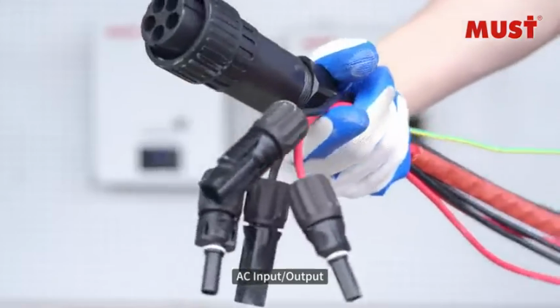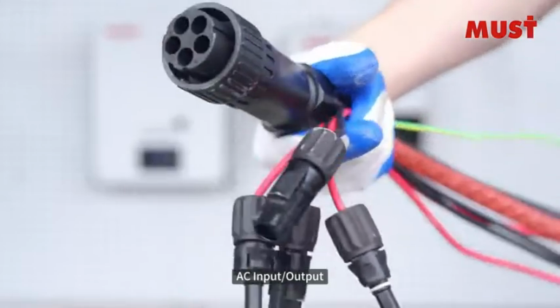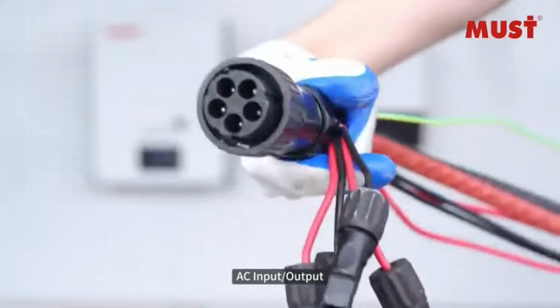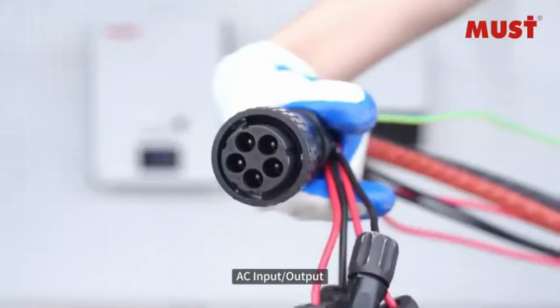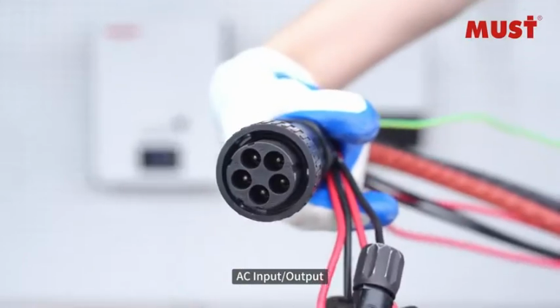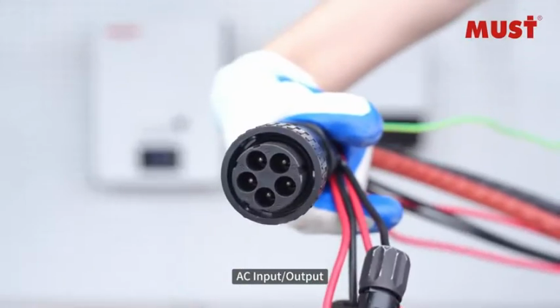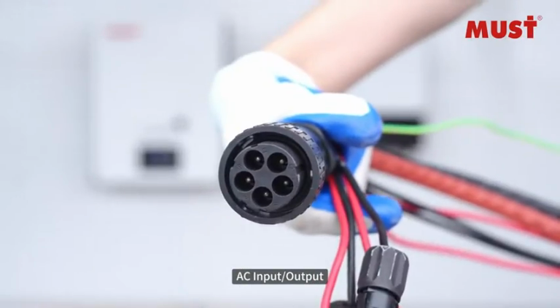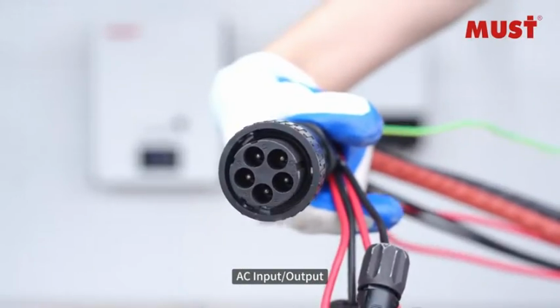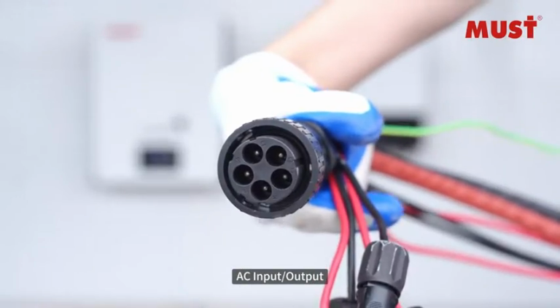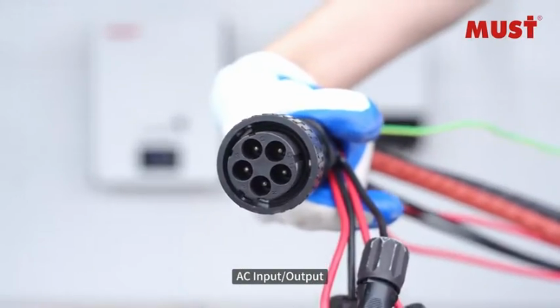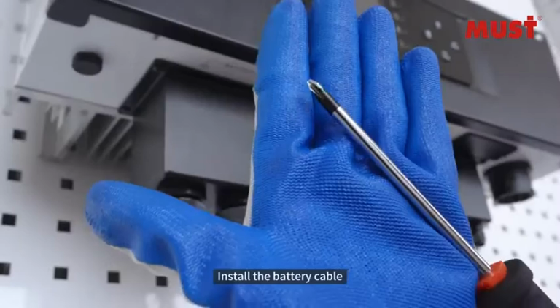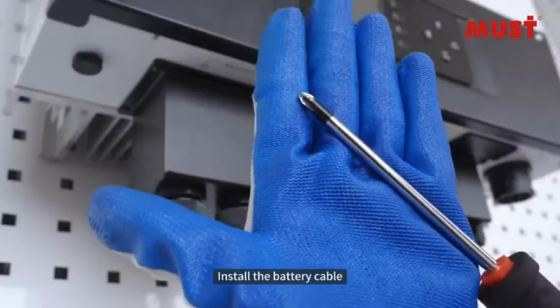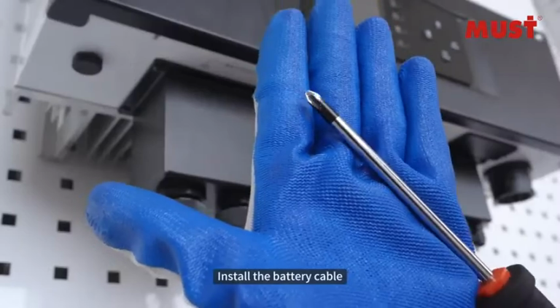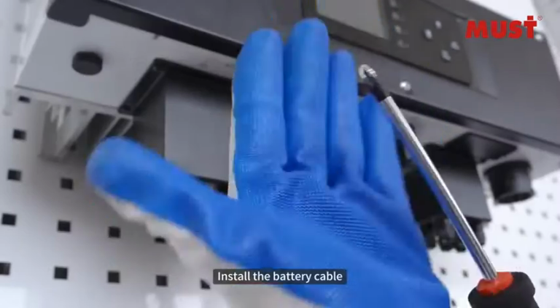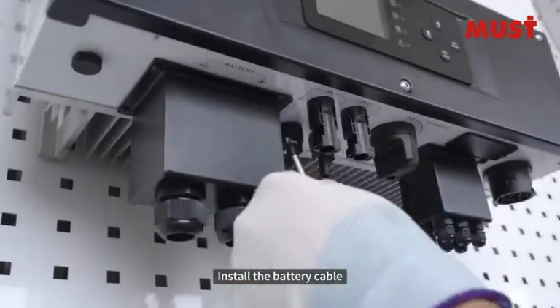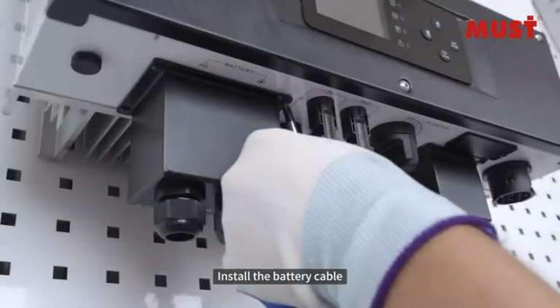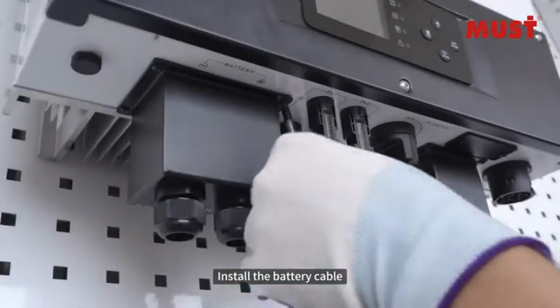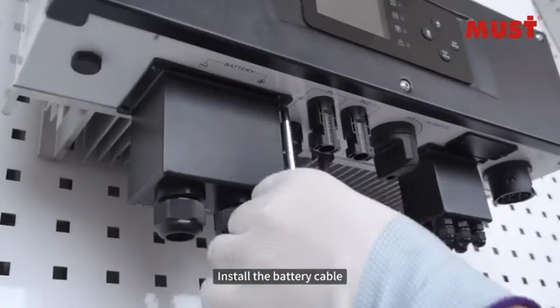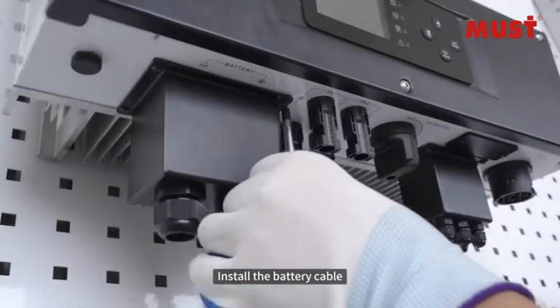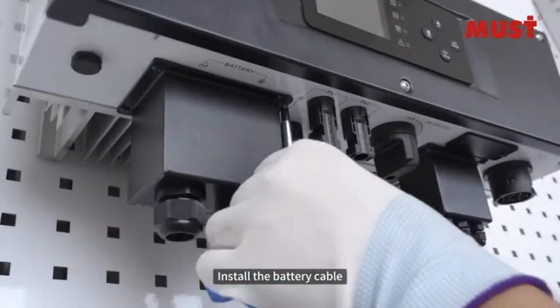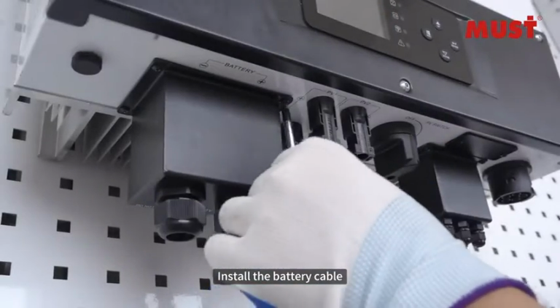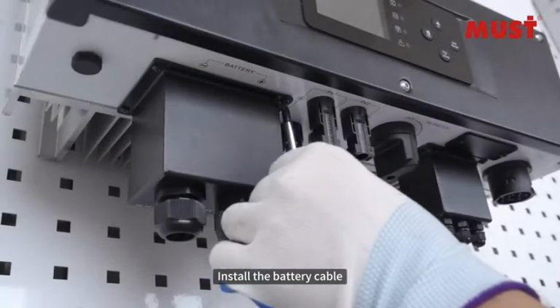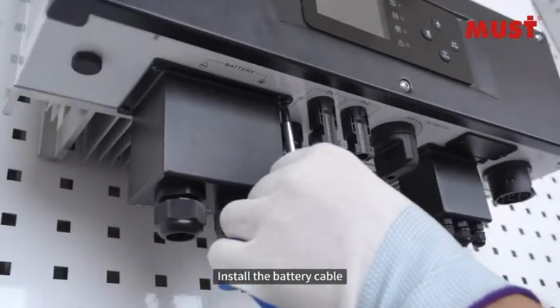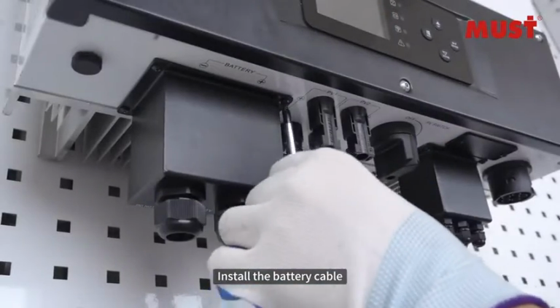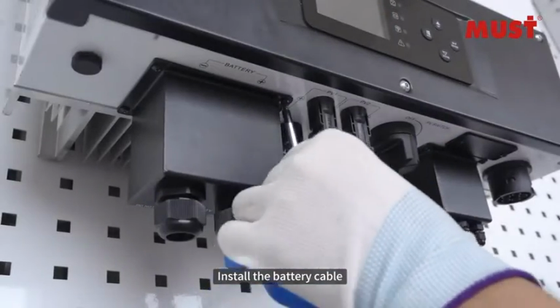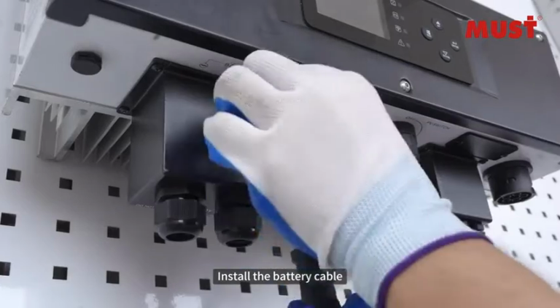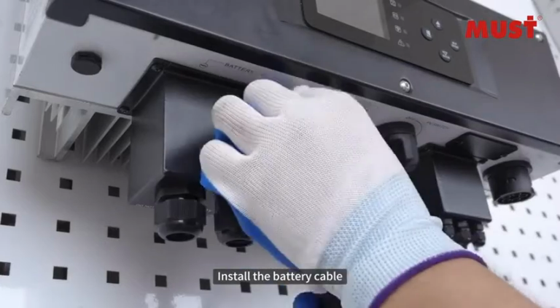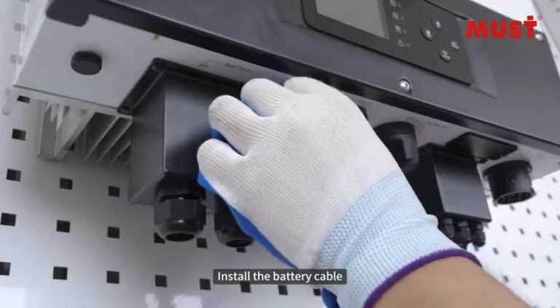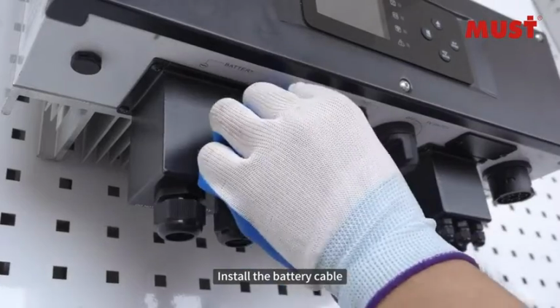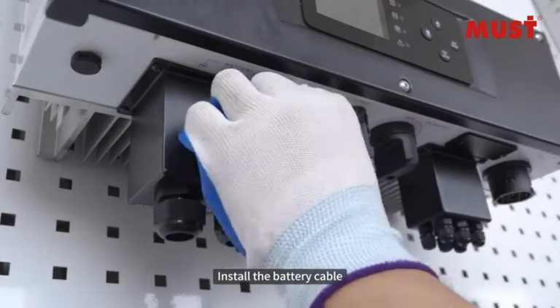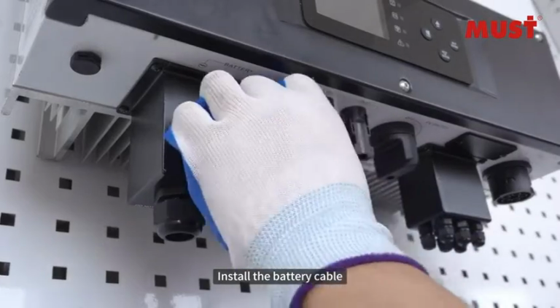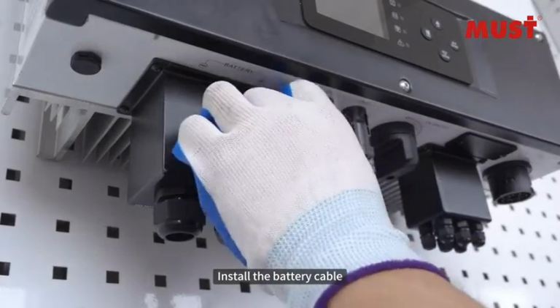The battery cable connections are displayed, showing AC input, input, and output terminals. Proceed to install the battery cable according to the wiring configuration.